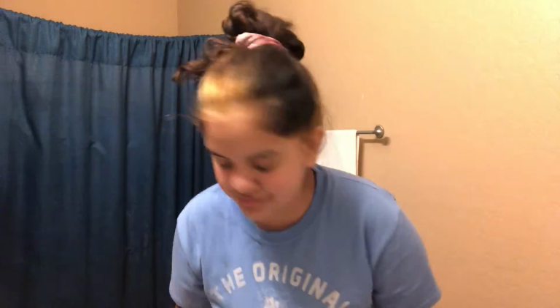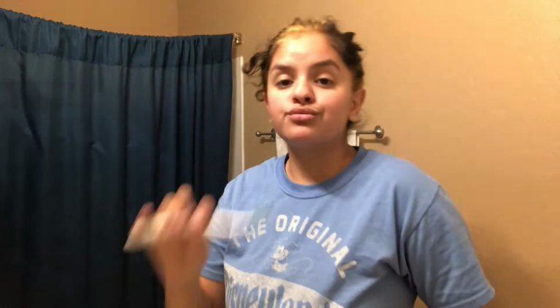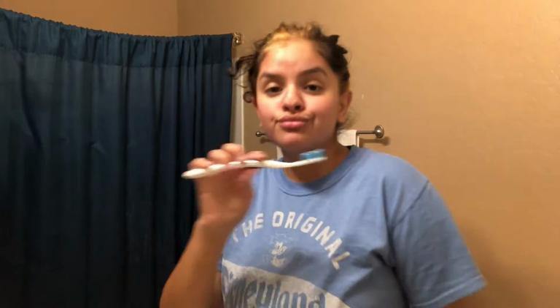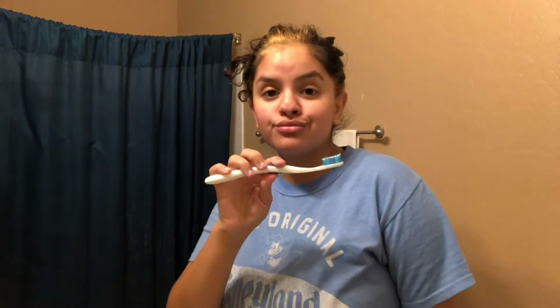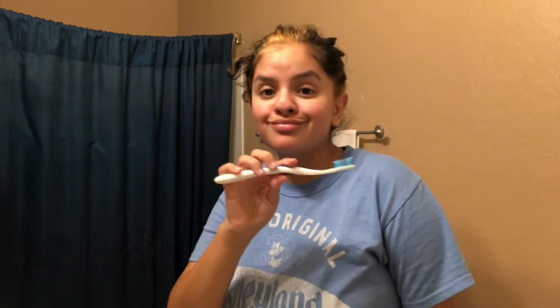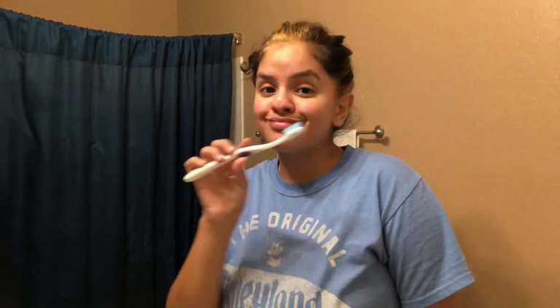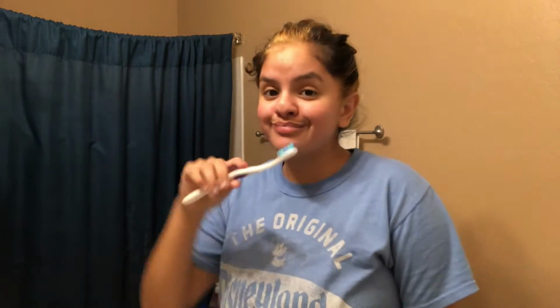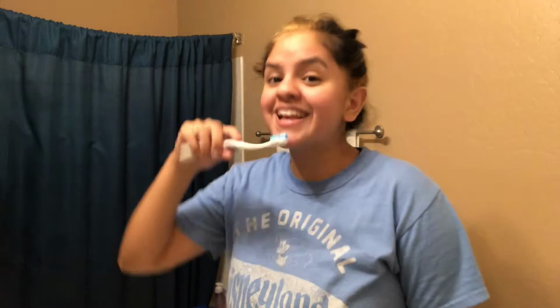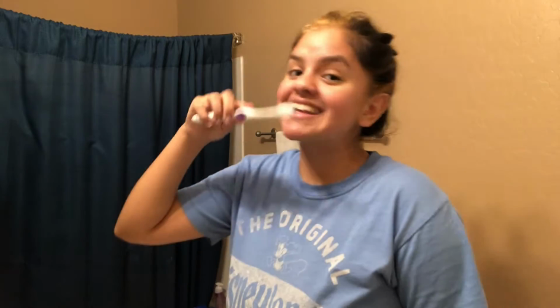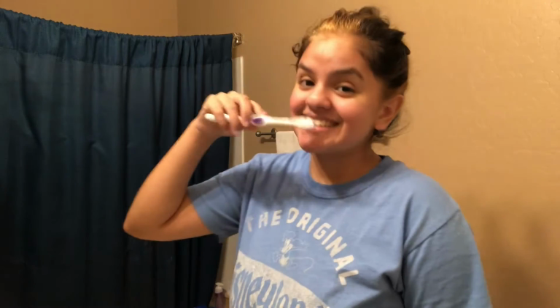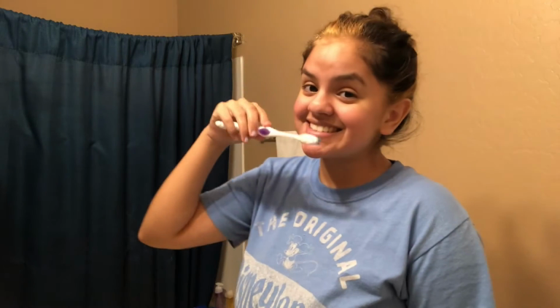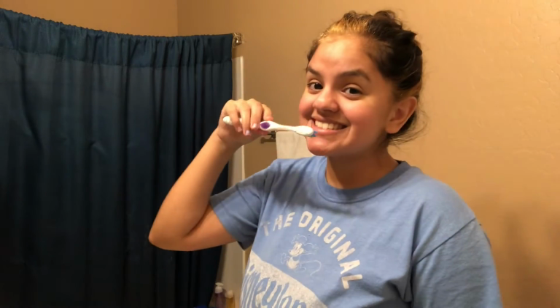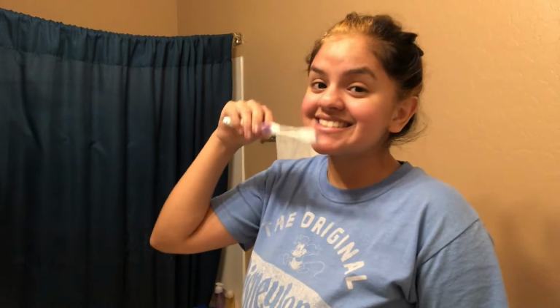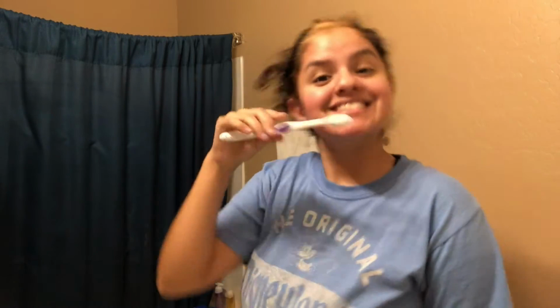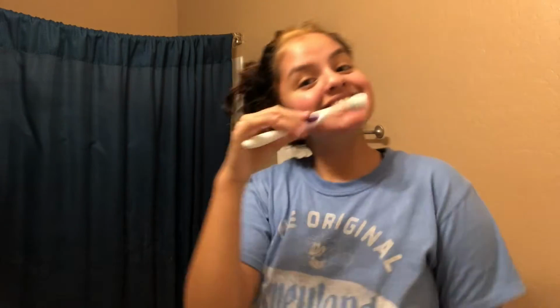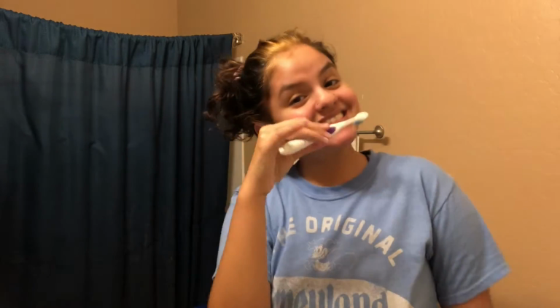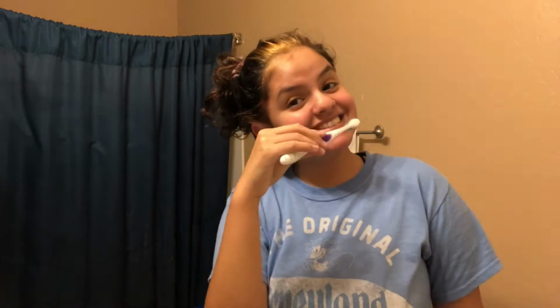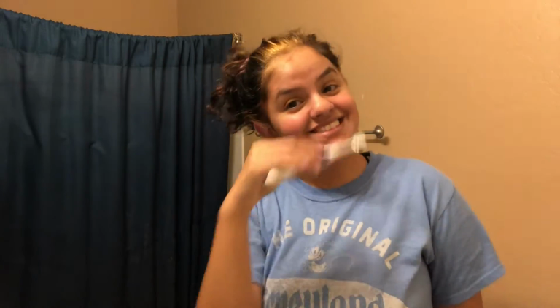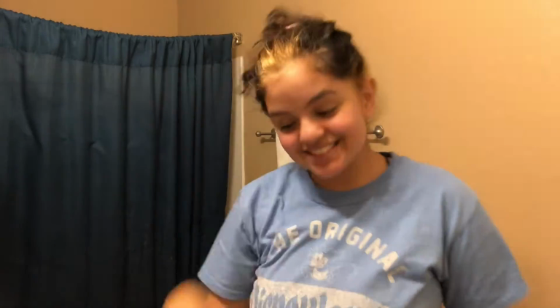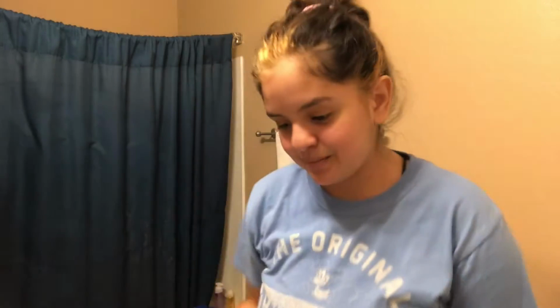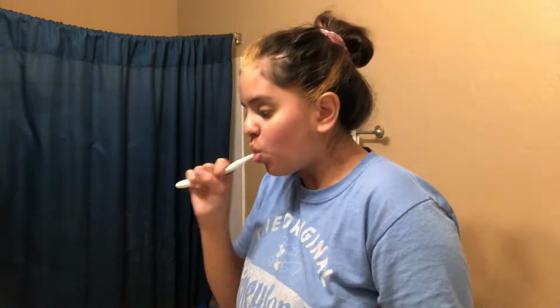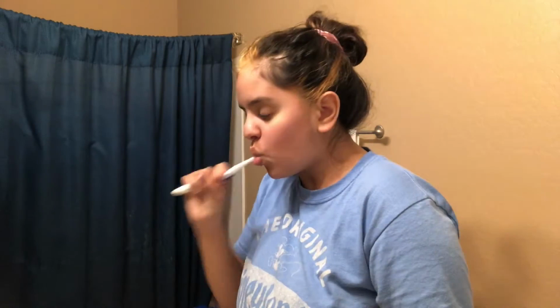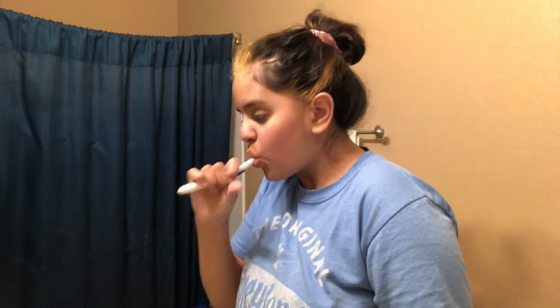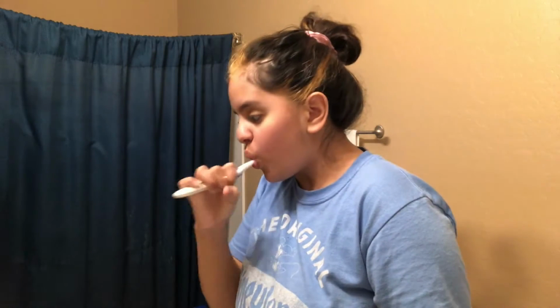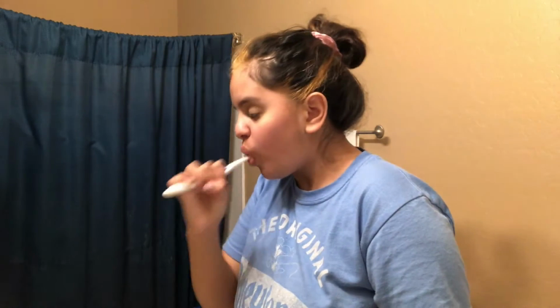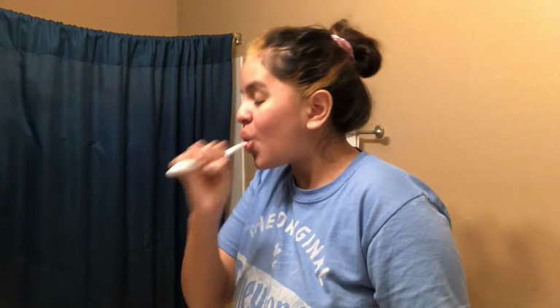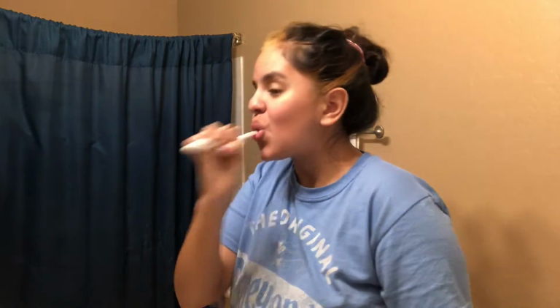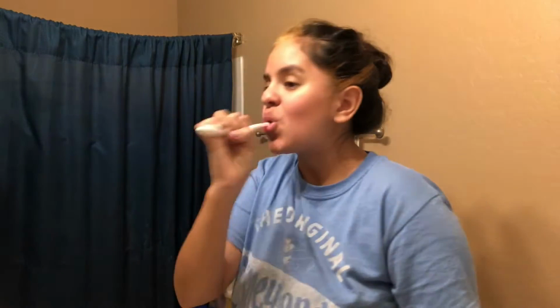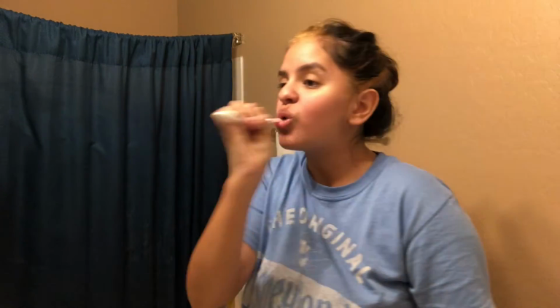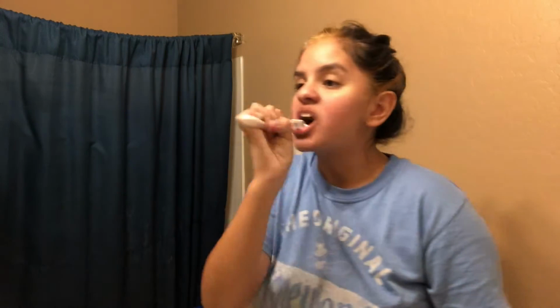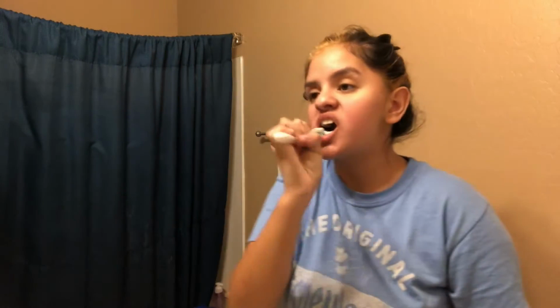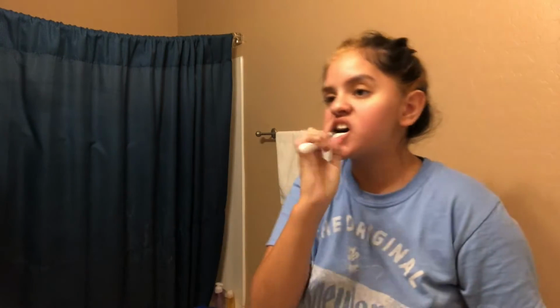I first start off by brushing mis dientes, porque like, me apesta la boca y no me la he lavado en todo el día.